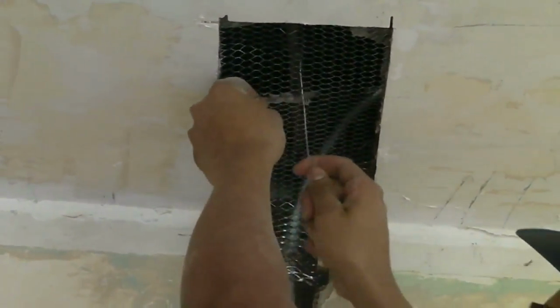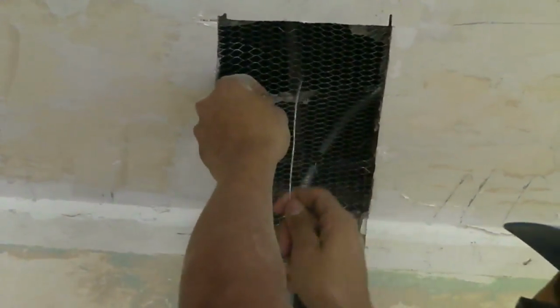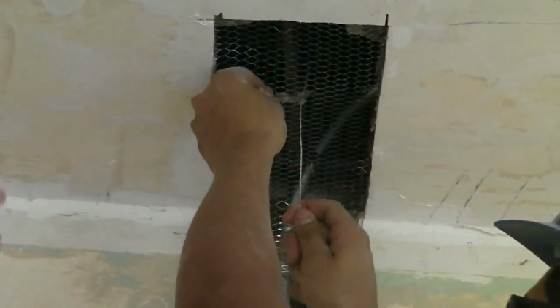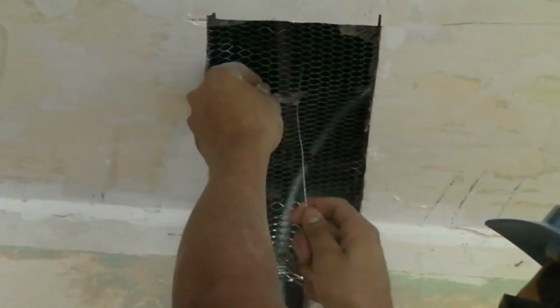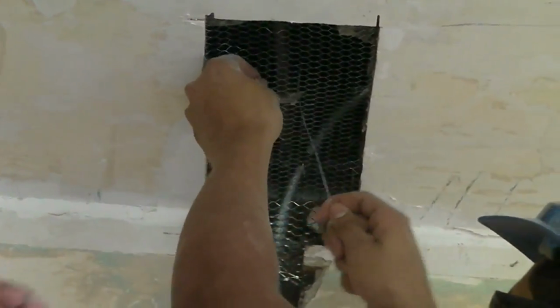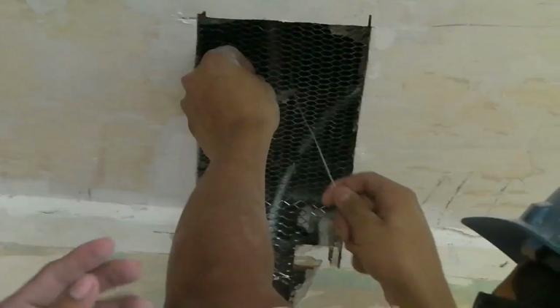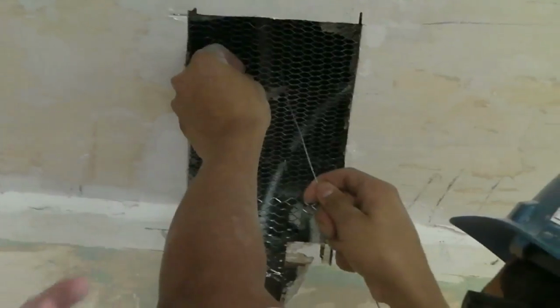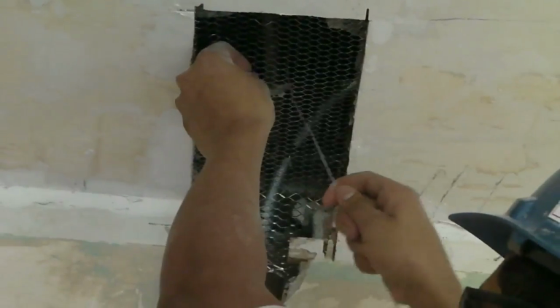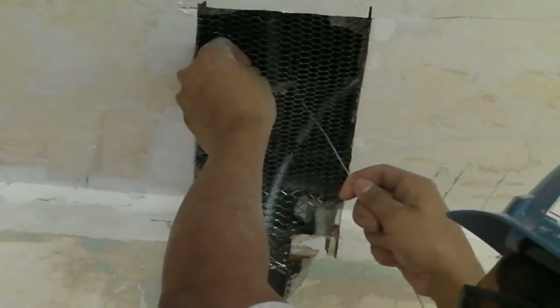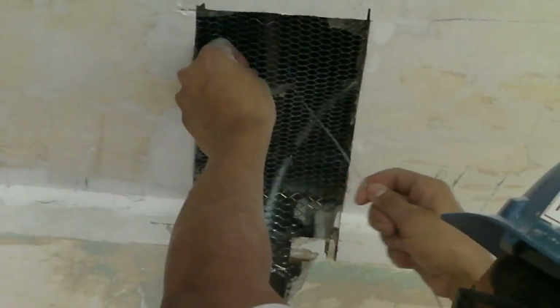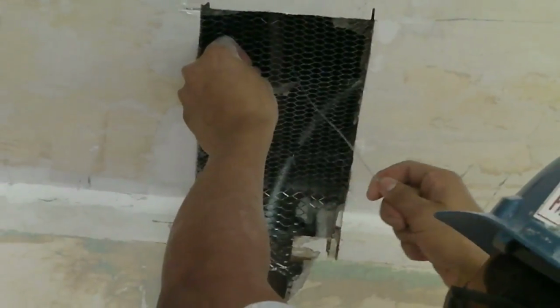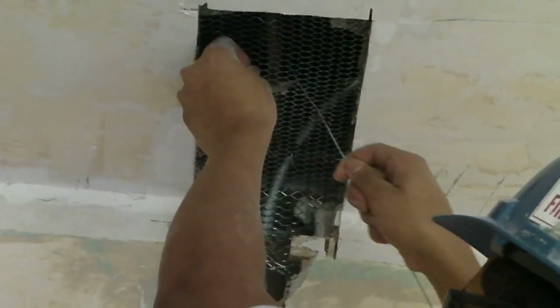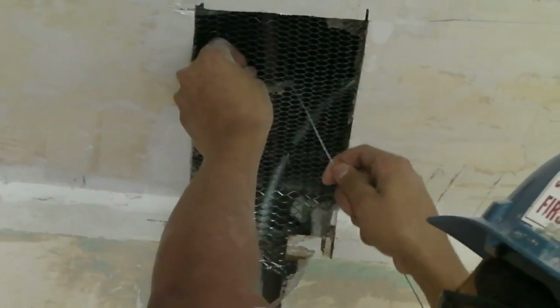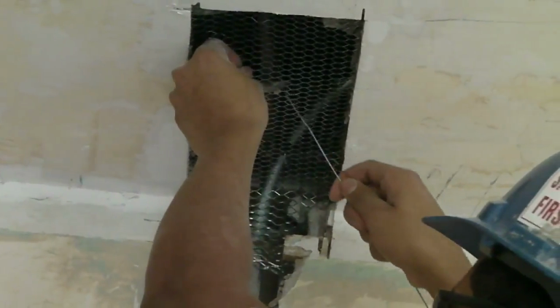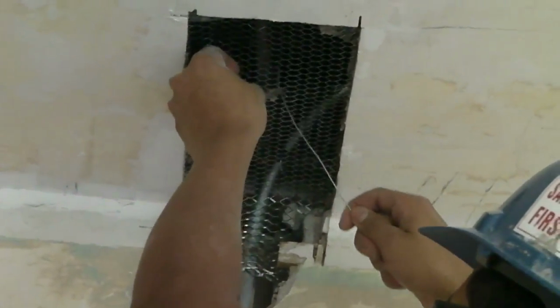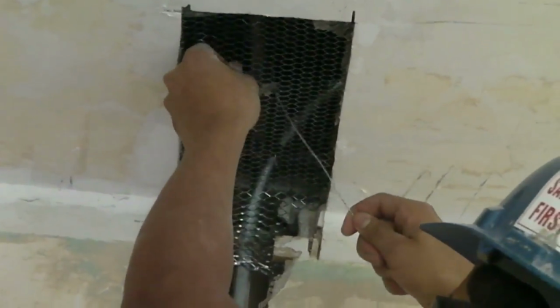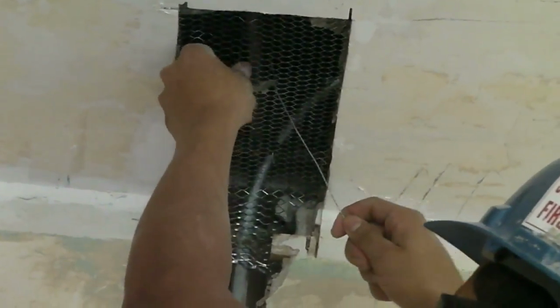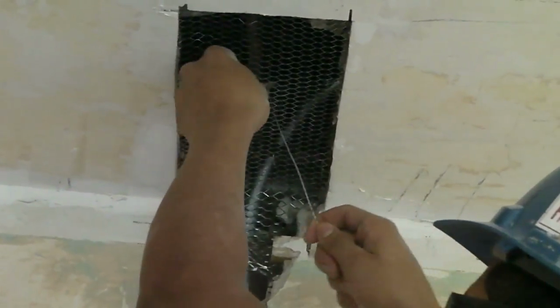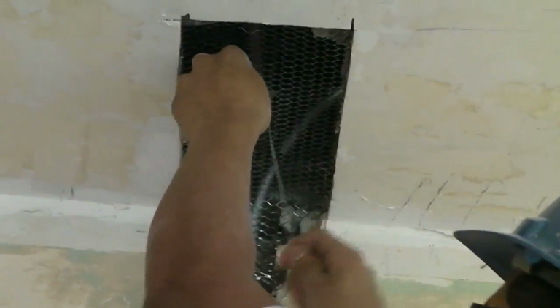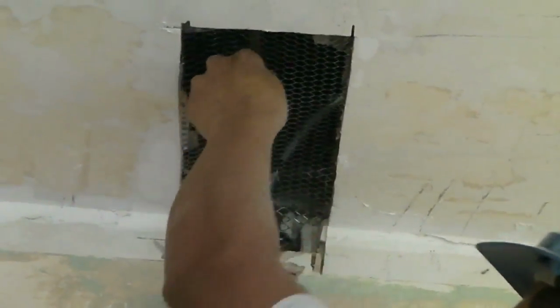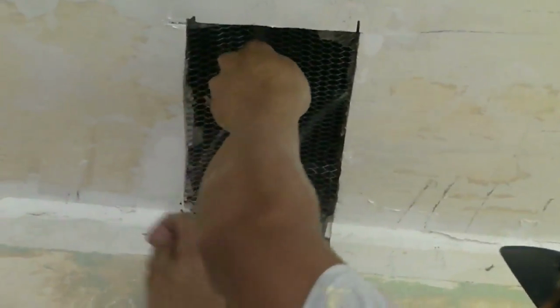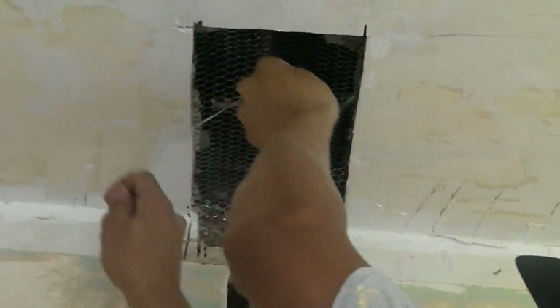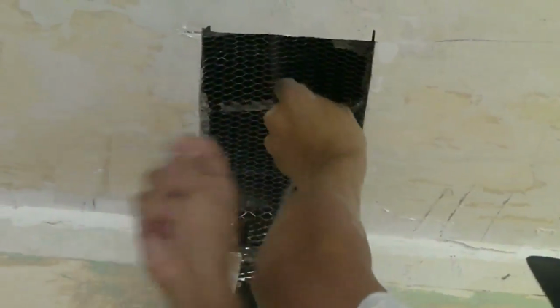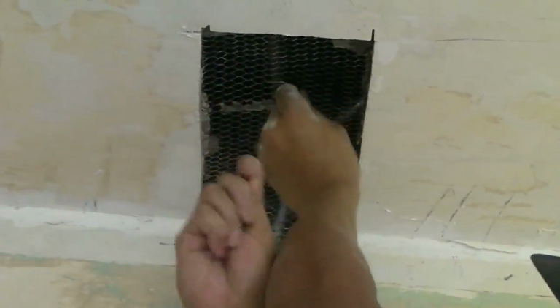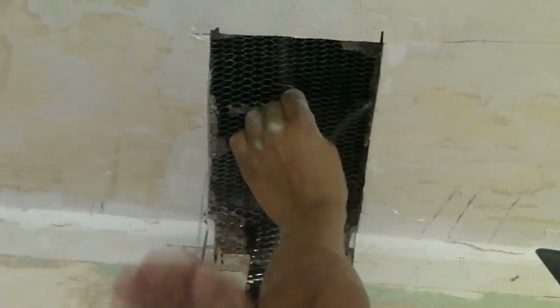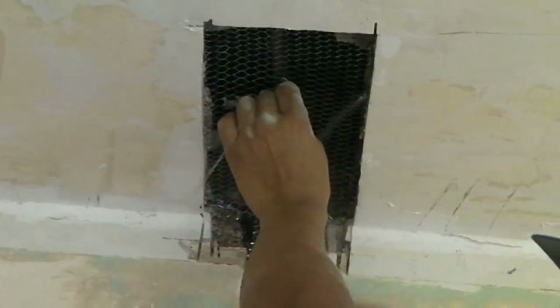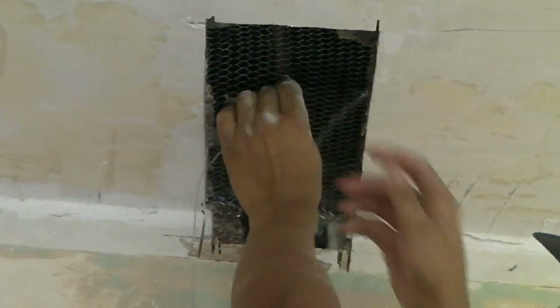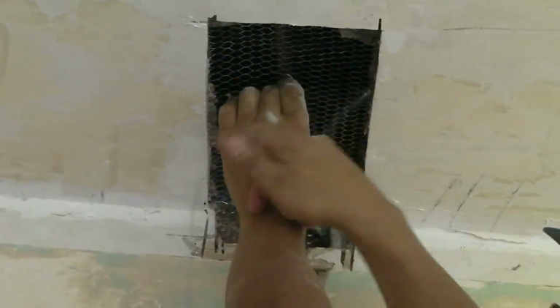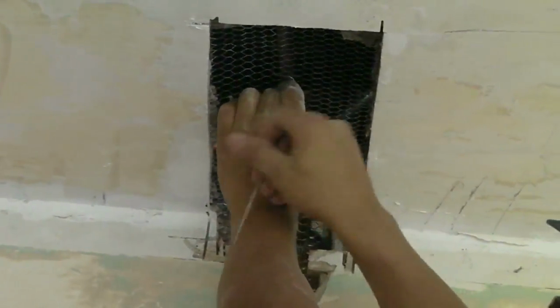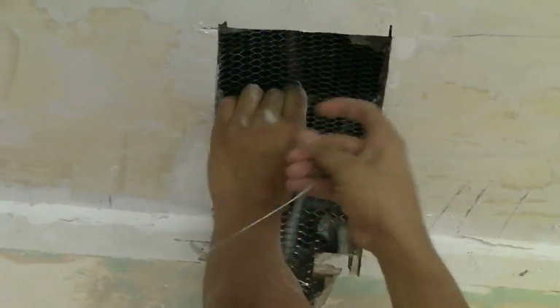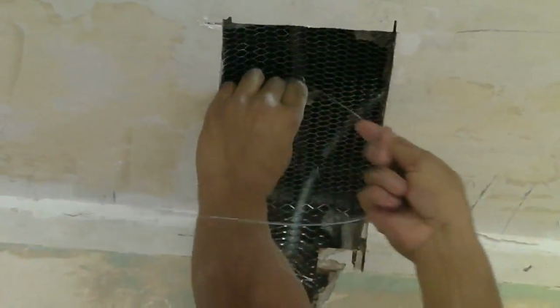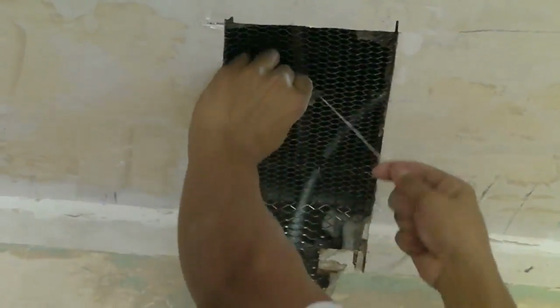Hey man, how did that work with the iron? Go back on both of them. Good. There you go, Kyle.